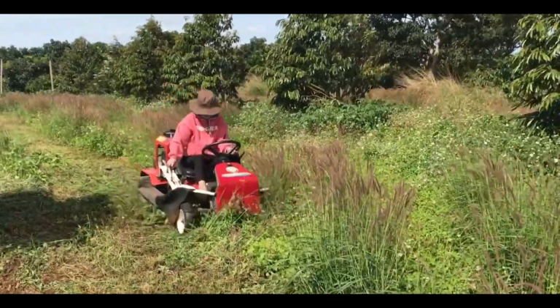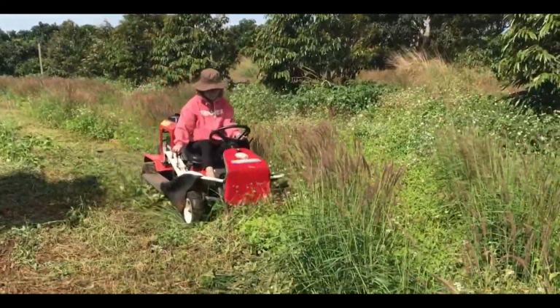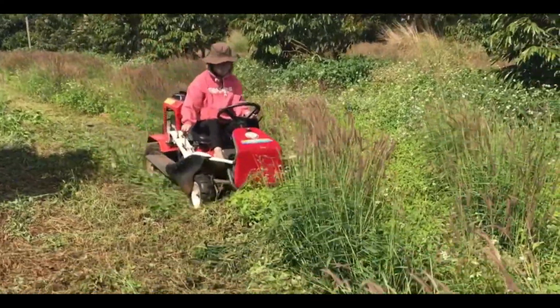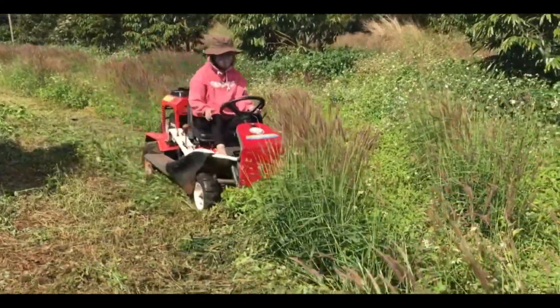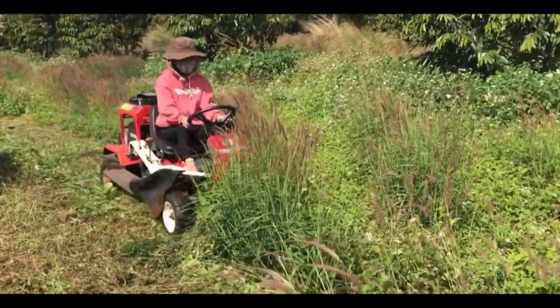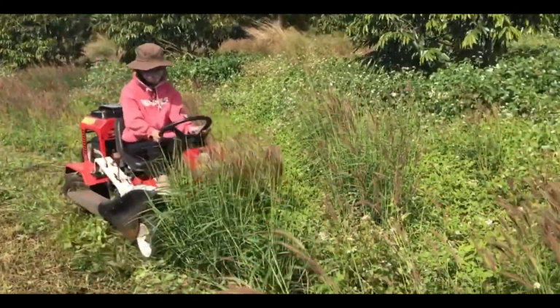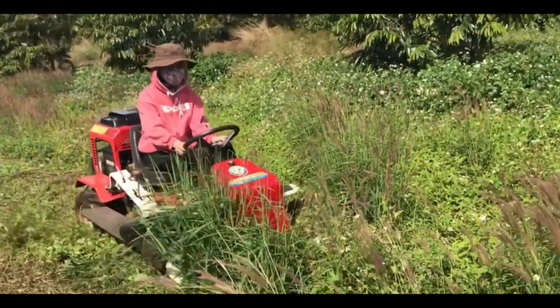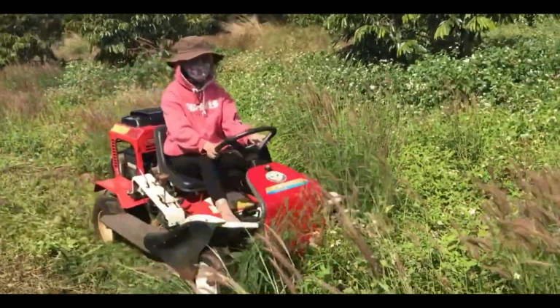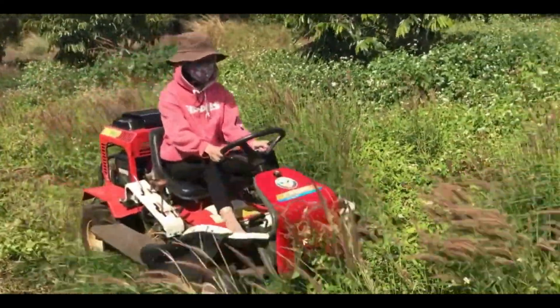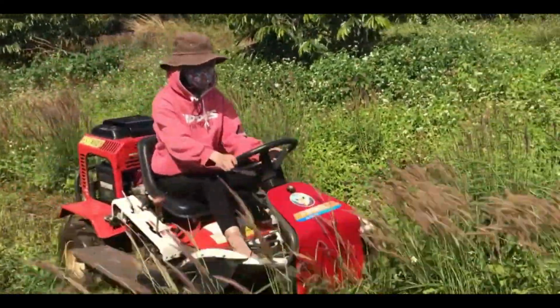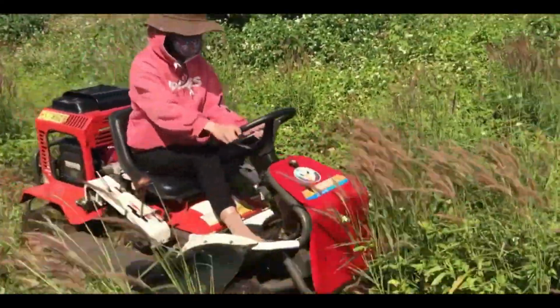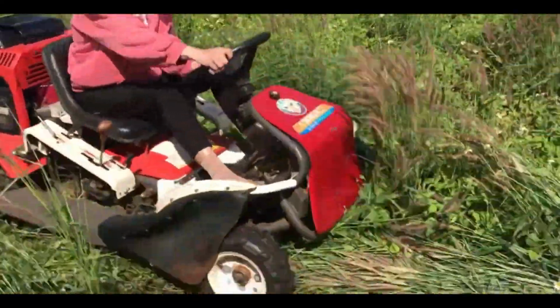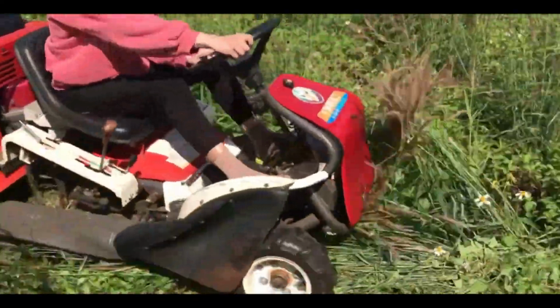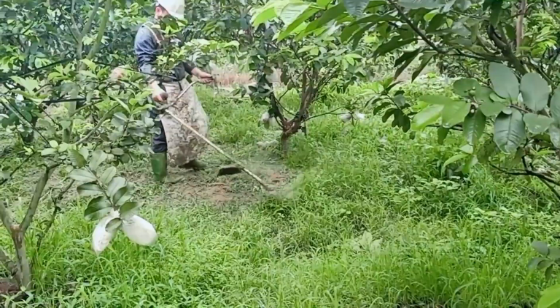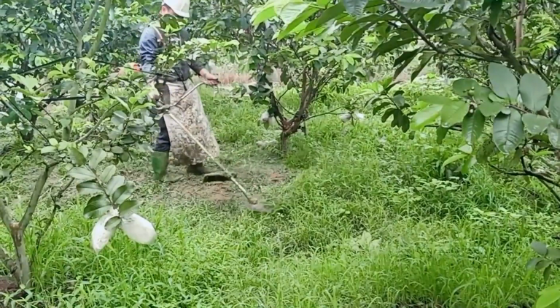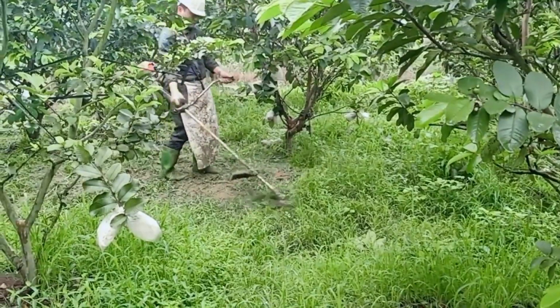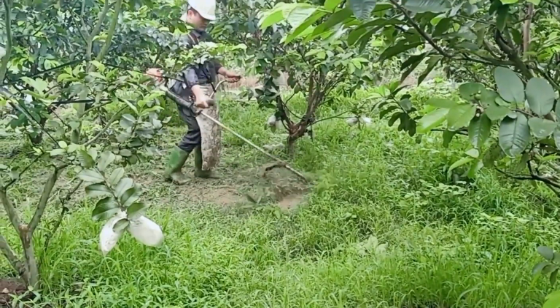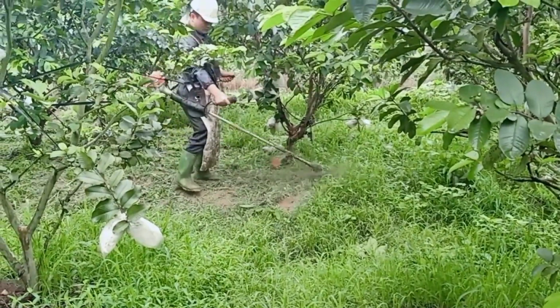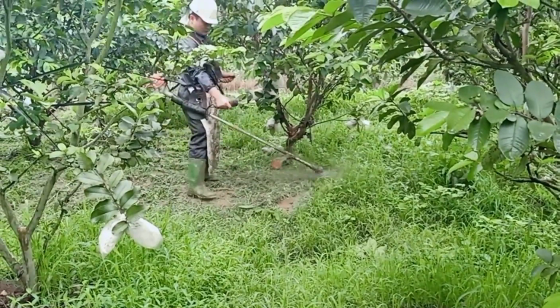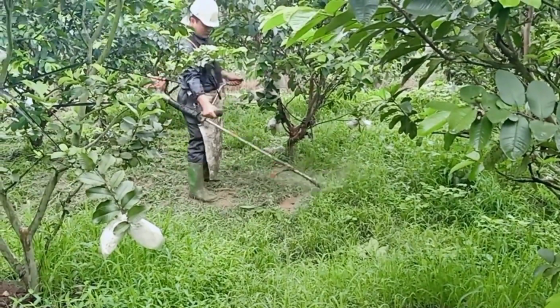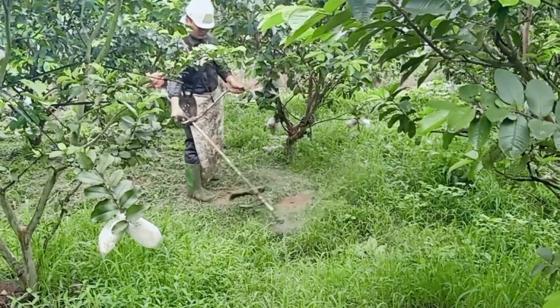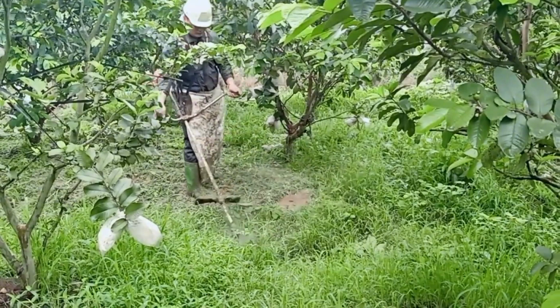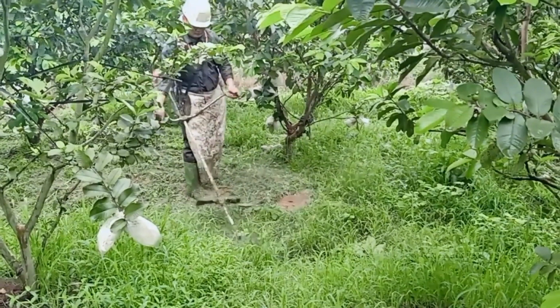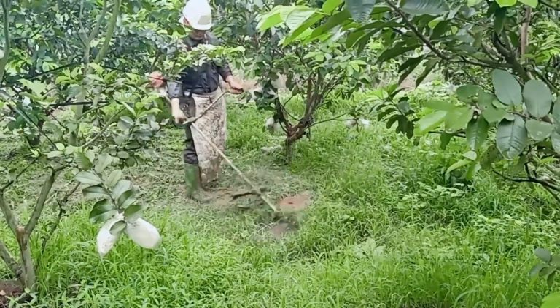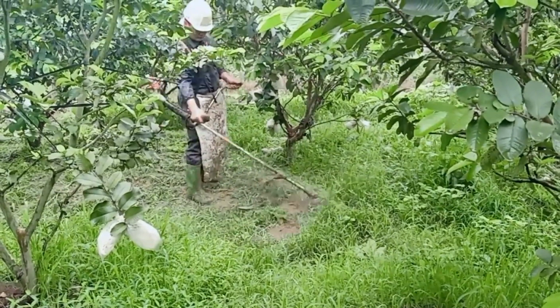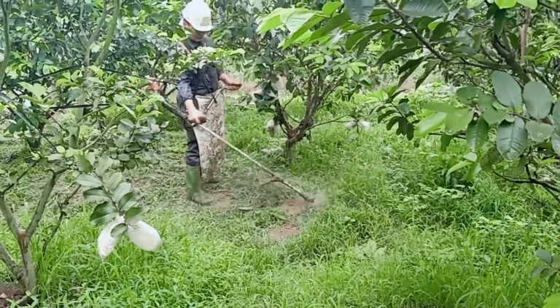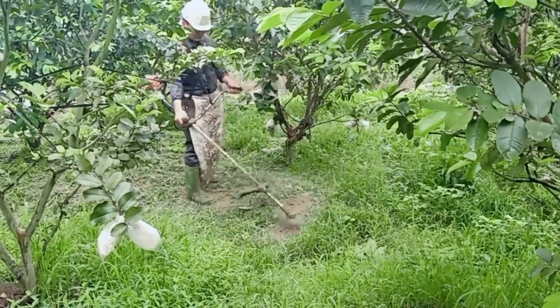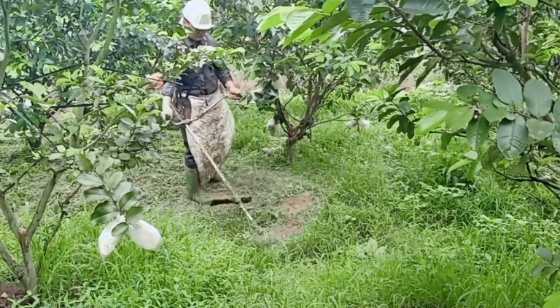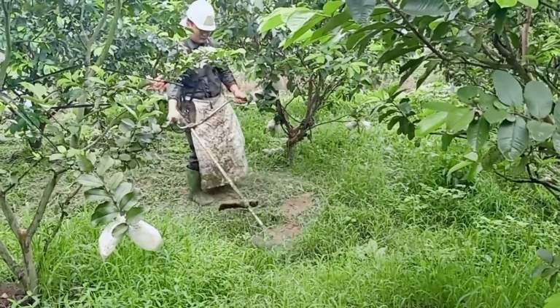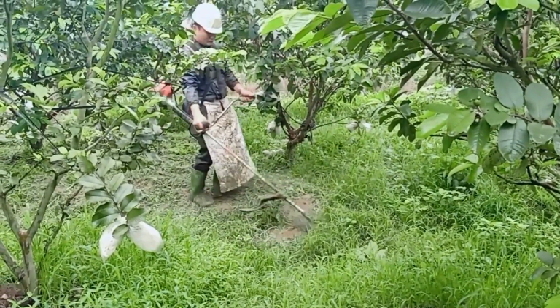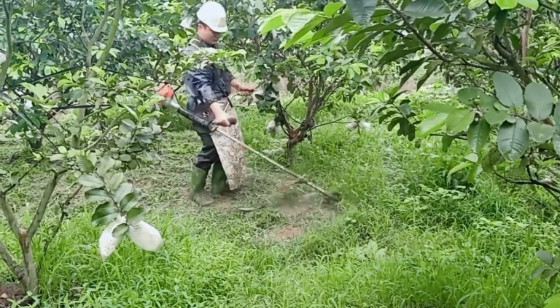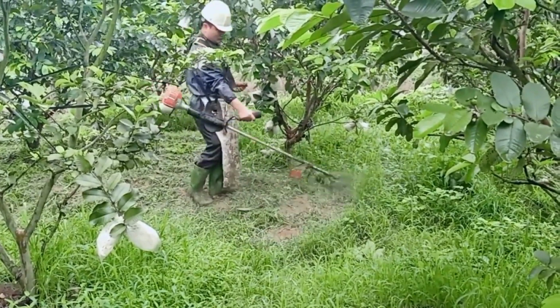The farmers use a mower to cut the grass in their own way. The cut plants are then used as mulch, providing beneficial nutrients for the trees.